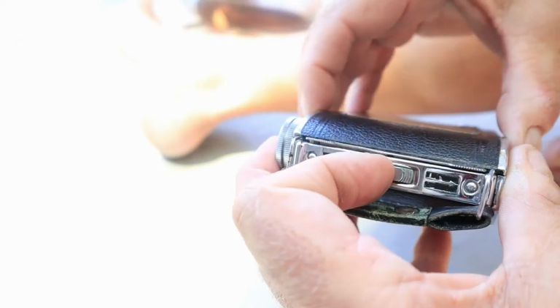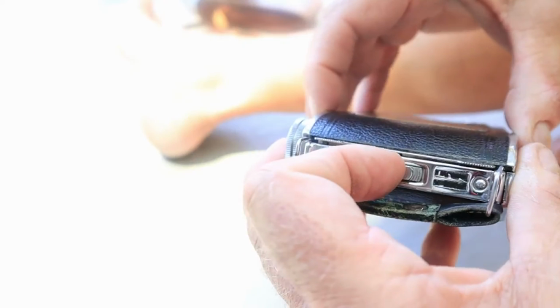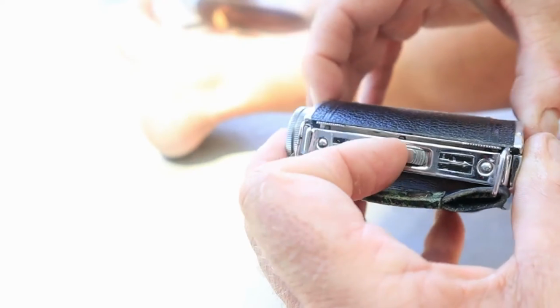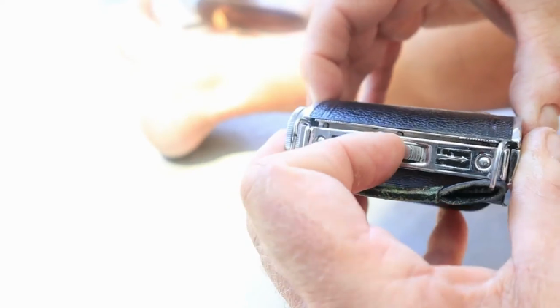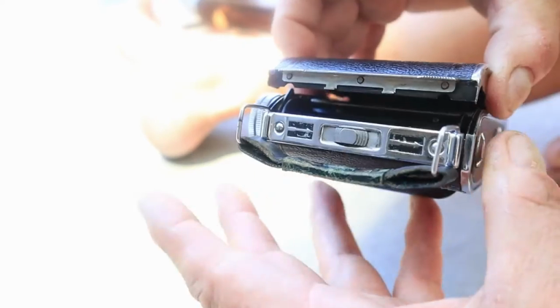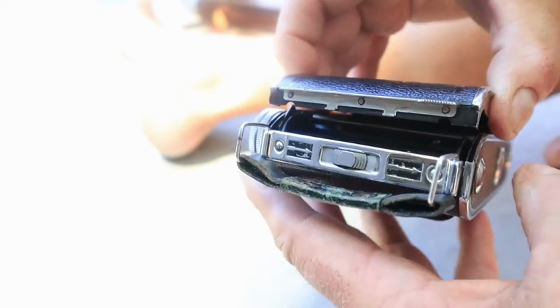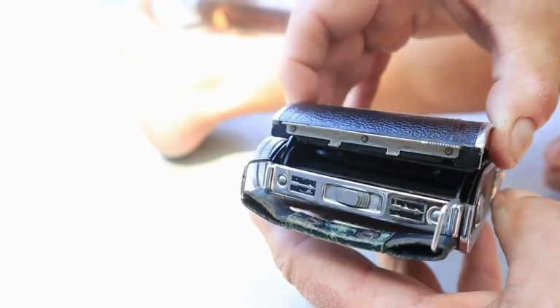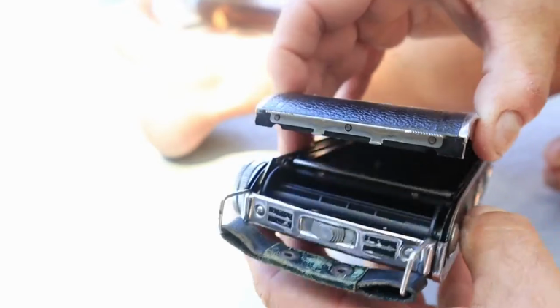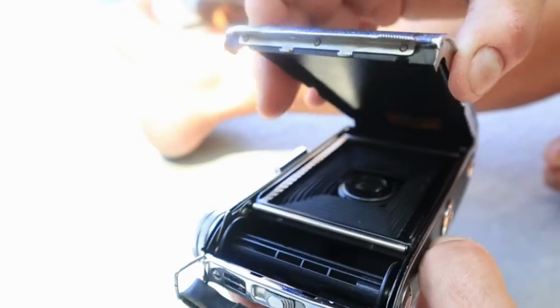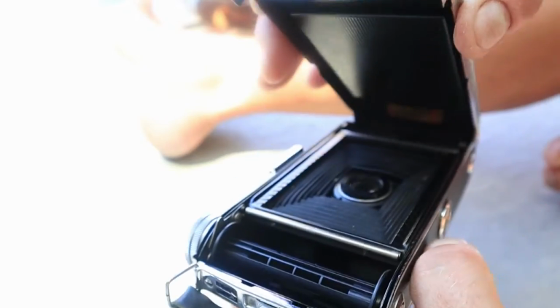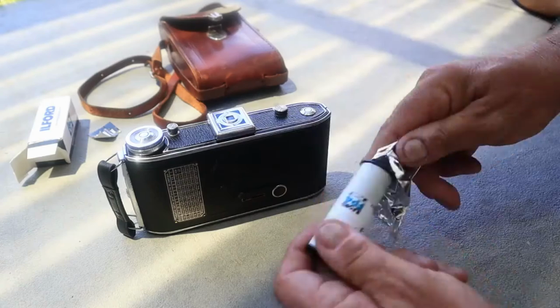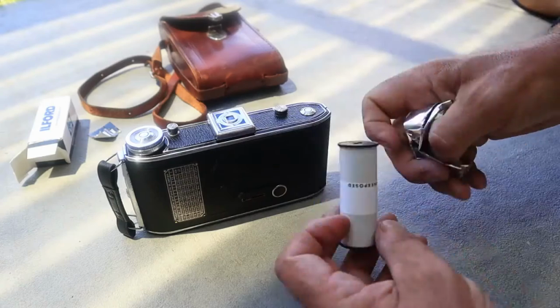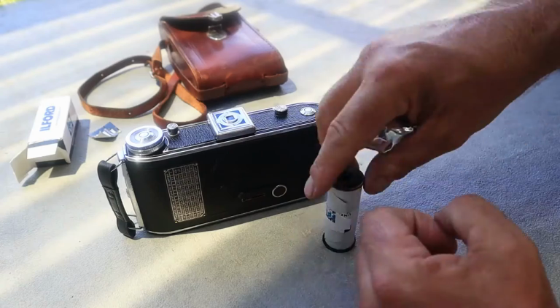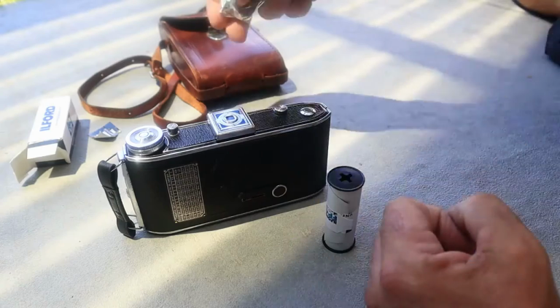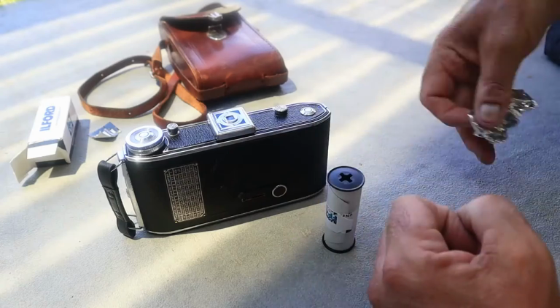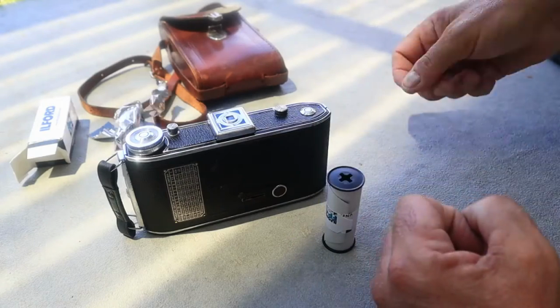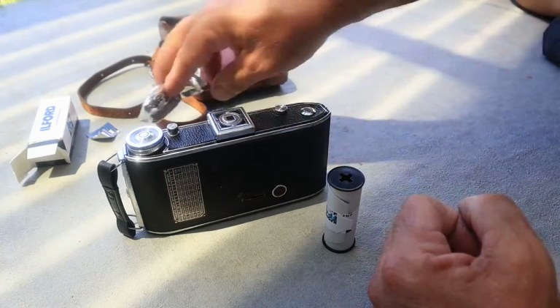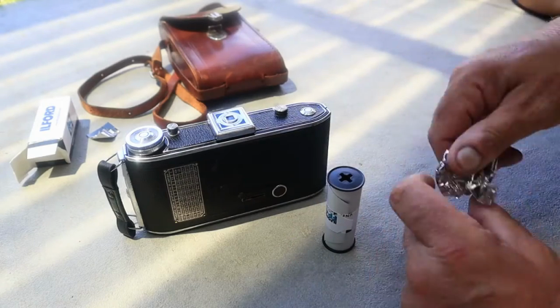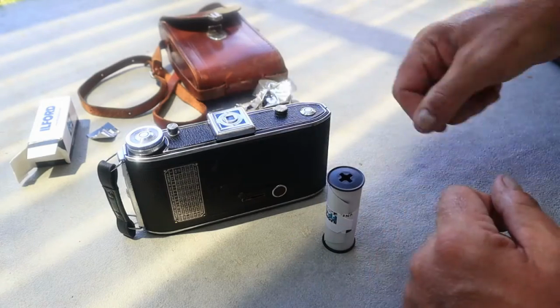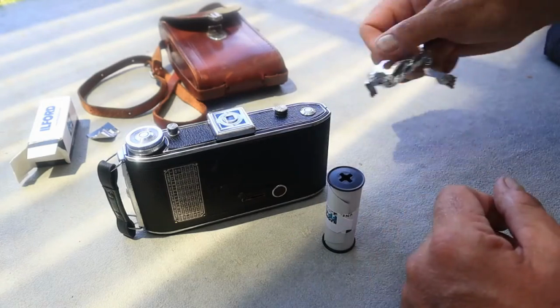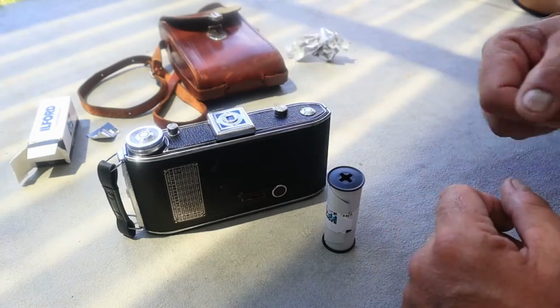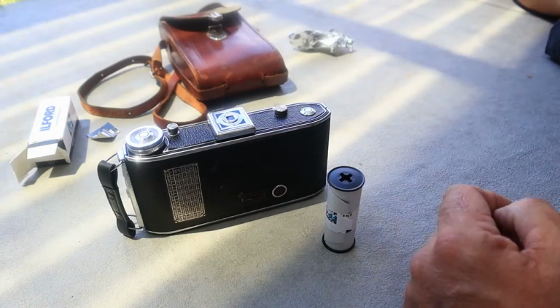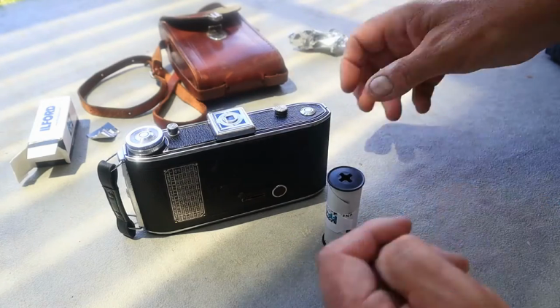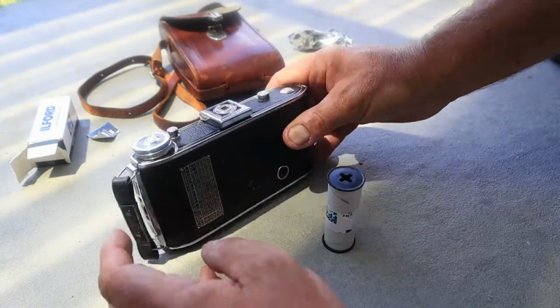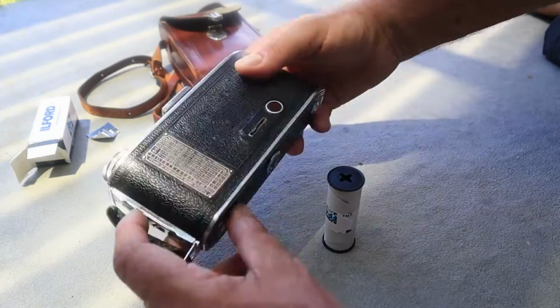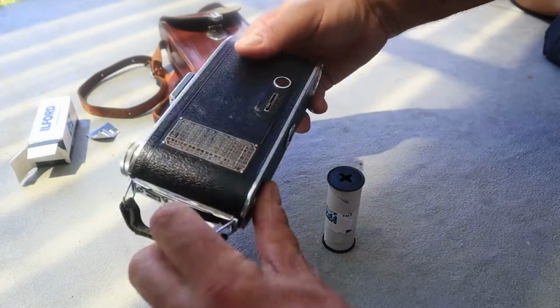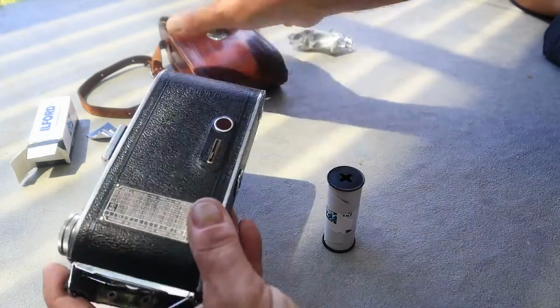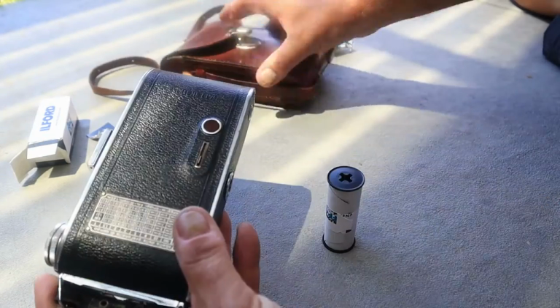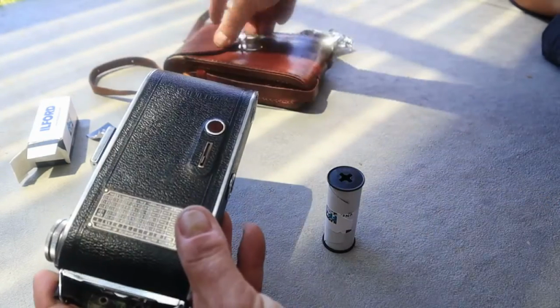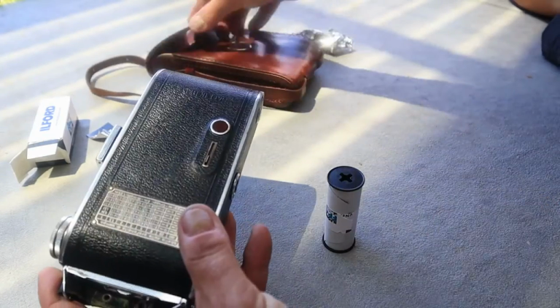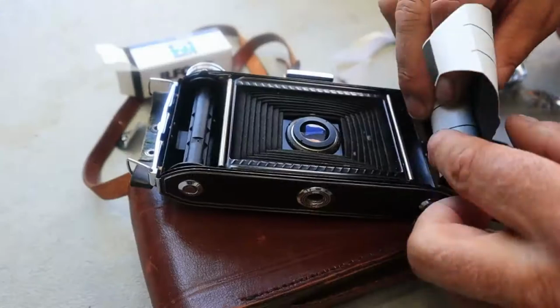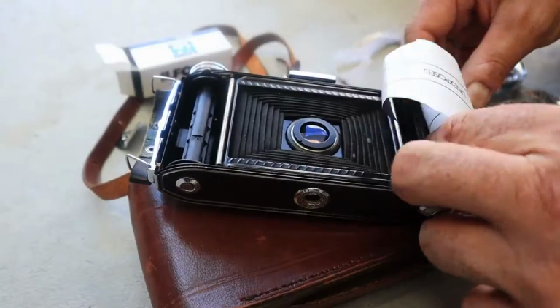It was made in Italy, 1948. Ilford FP4 into the camera. Eight frames — we're going to see what we can make.